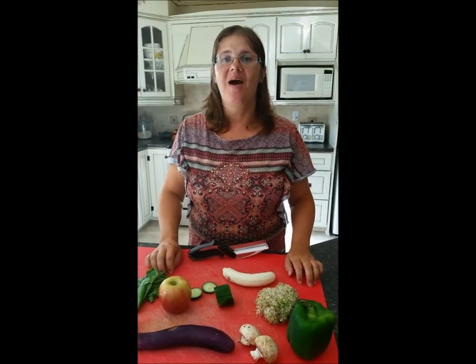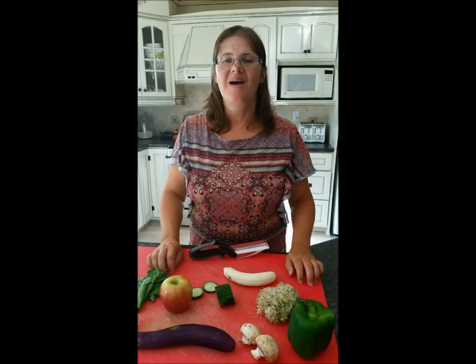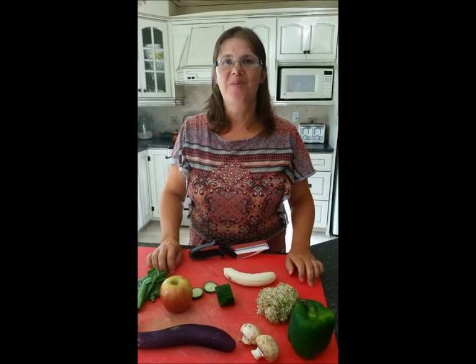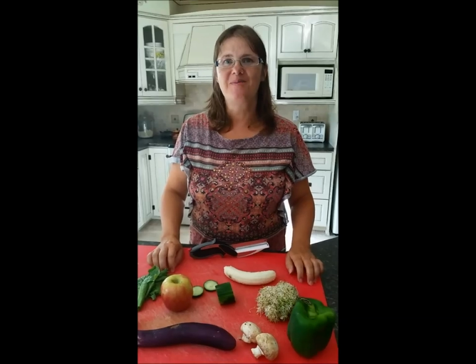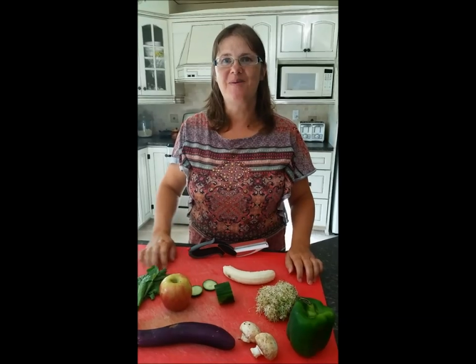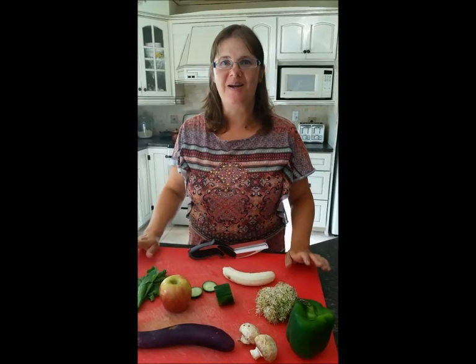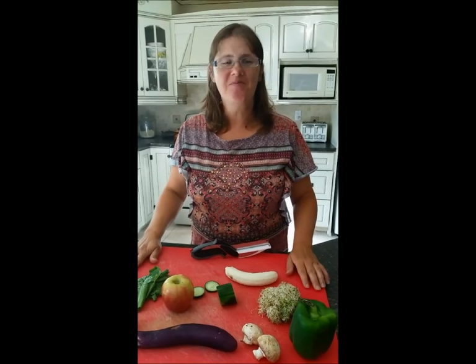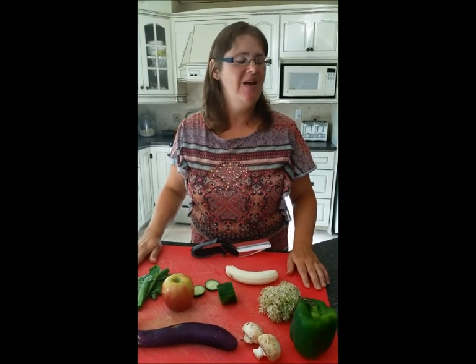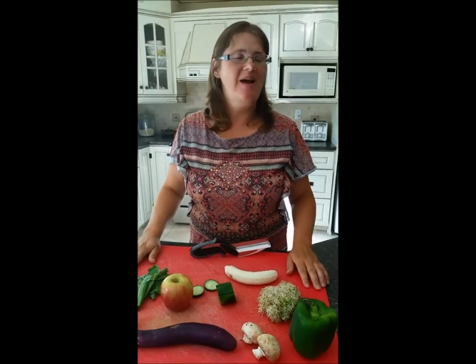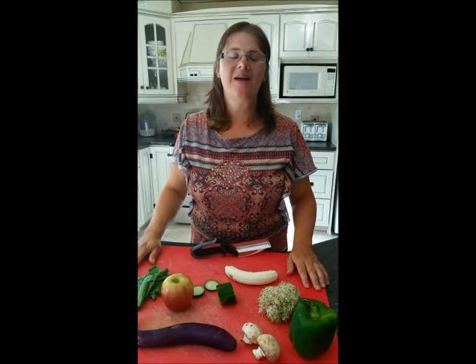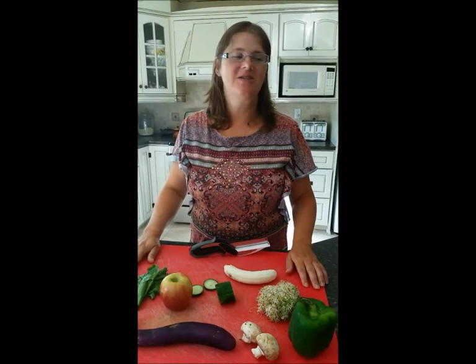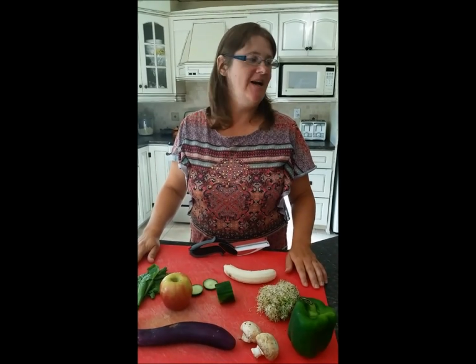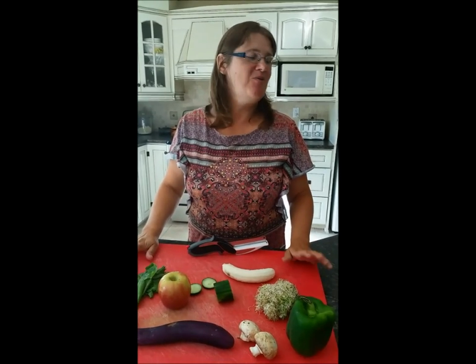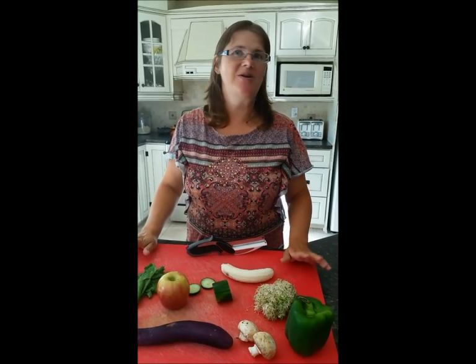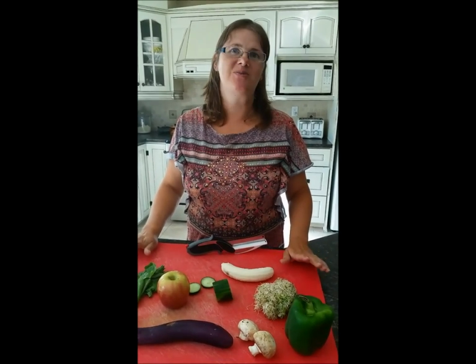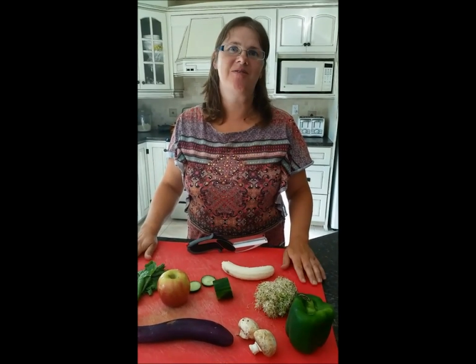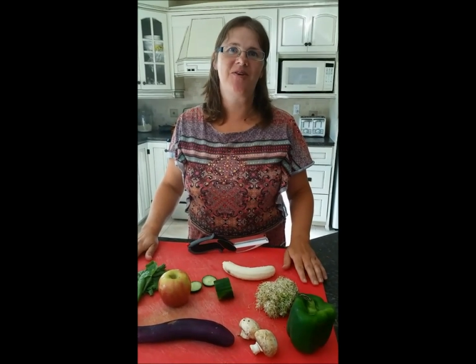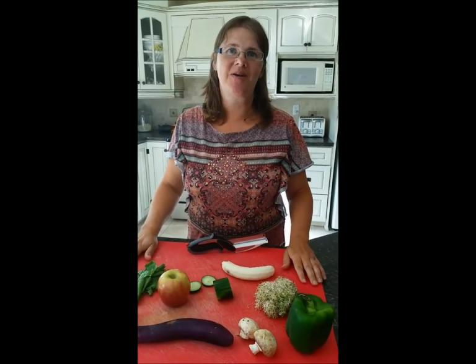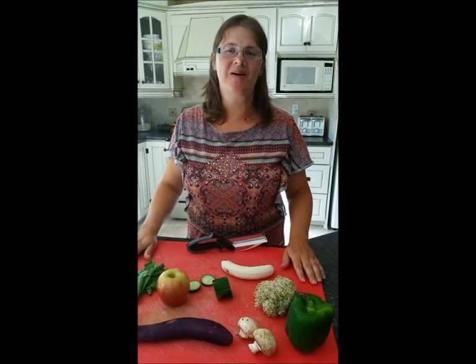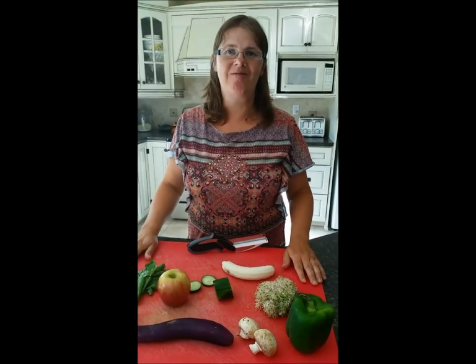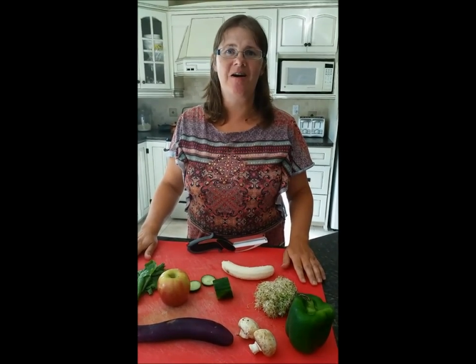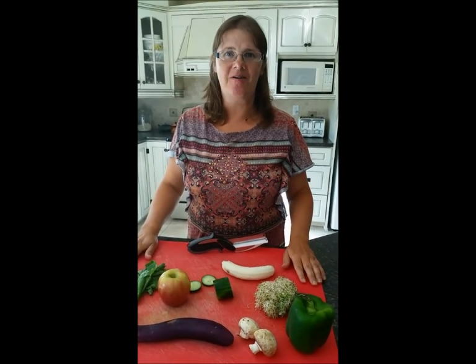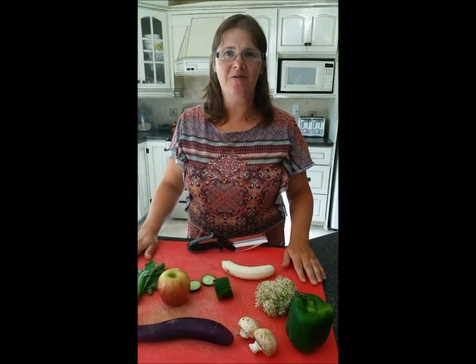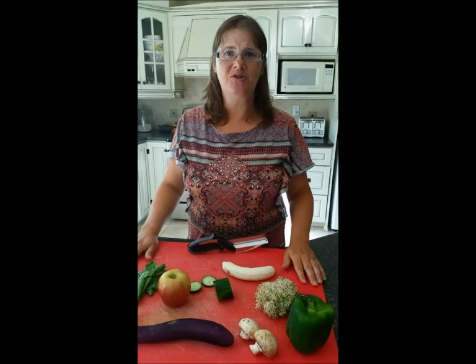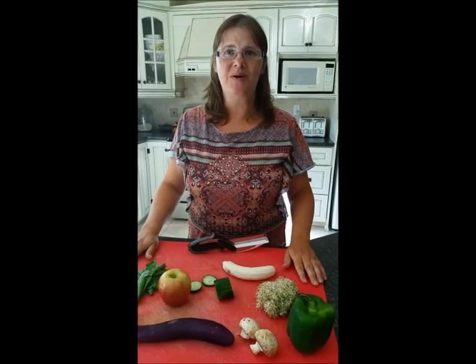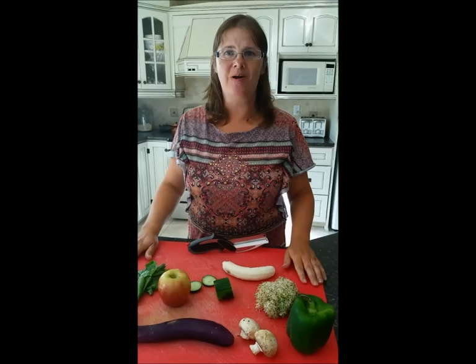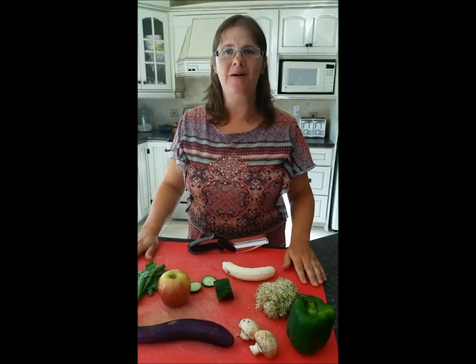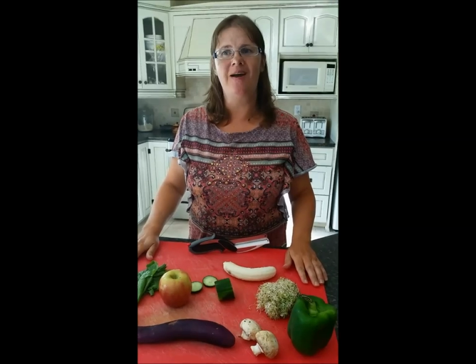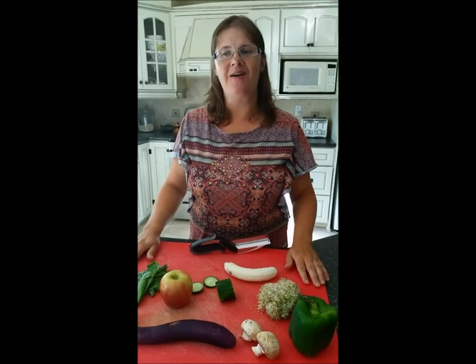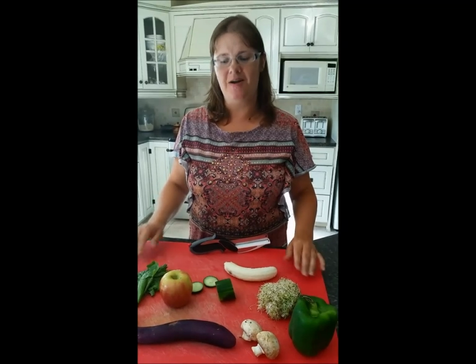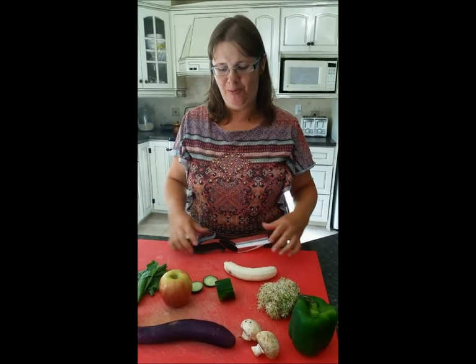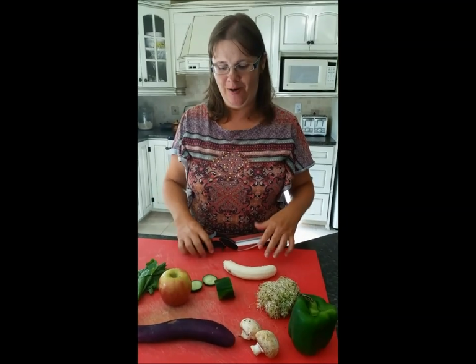Hi, my name is Melanie, and today I'm going to be reviewing the Clever Cutter 2-in-1 Knife and Cutting Board.